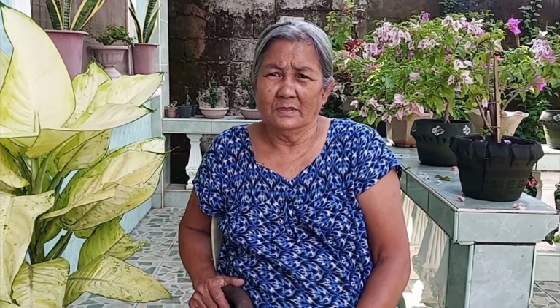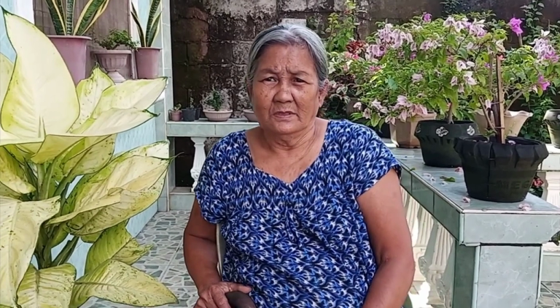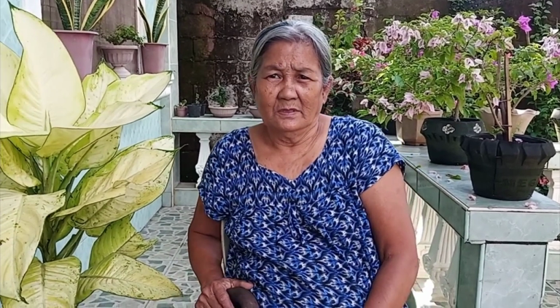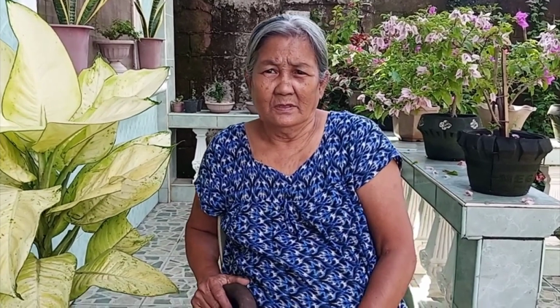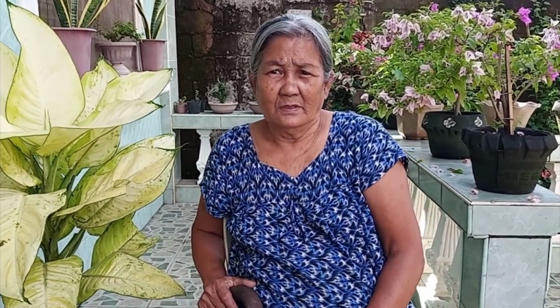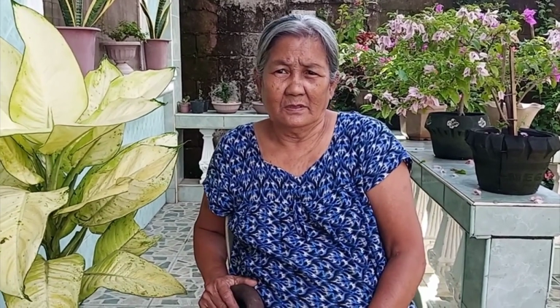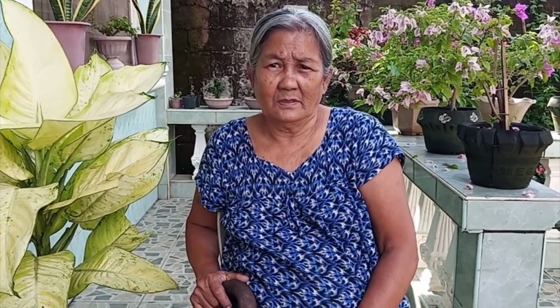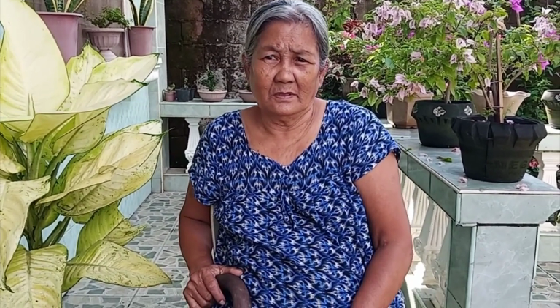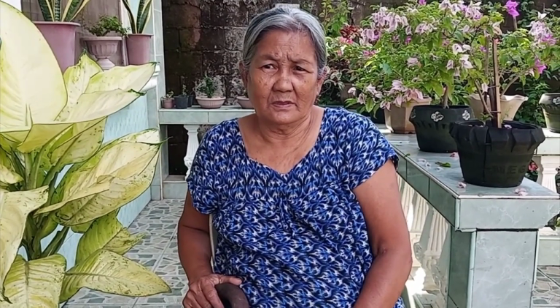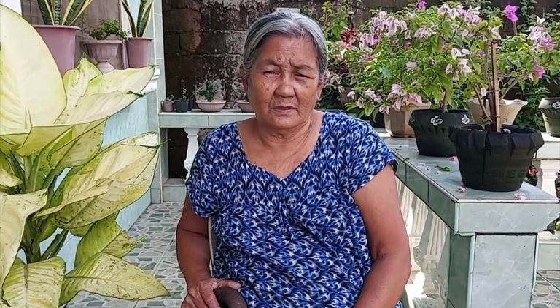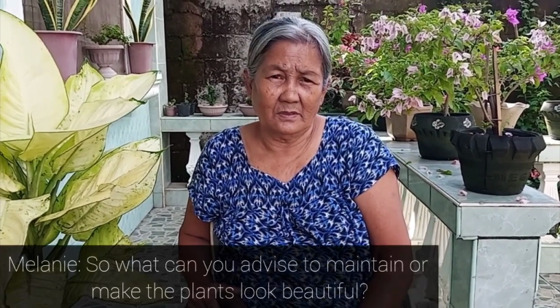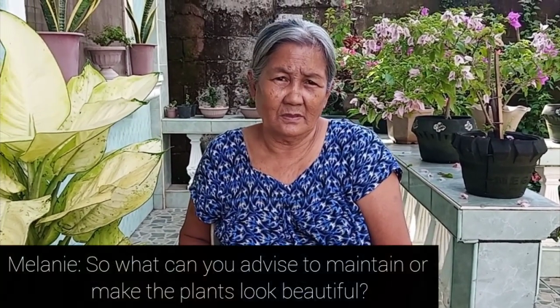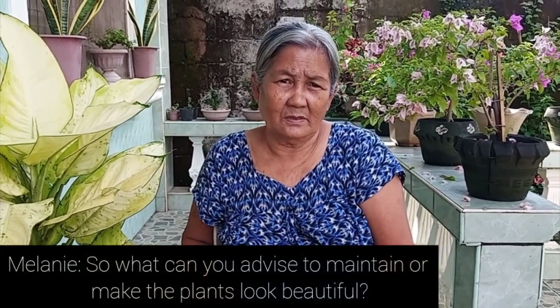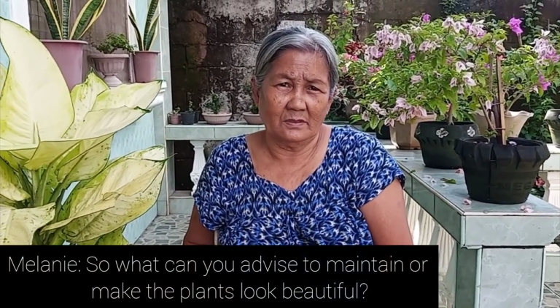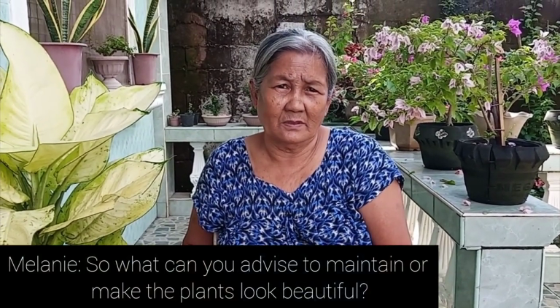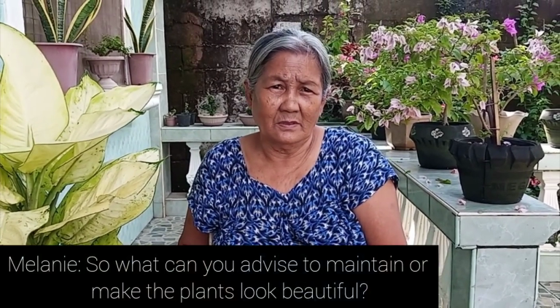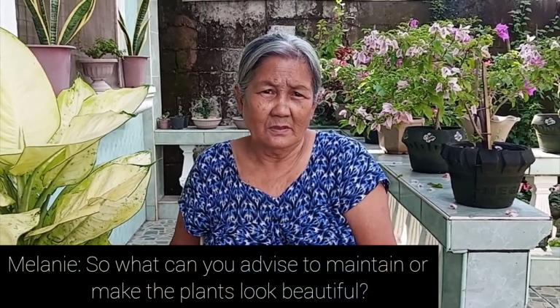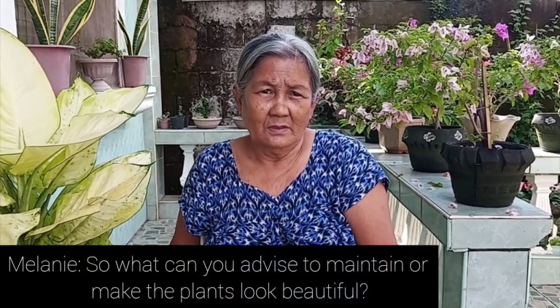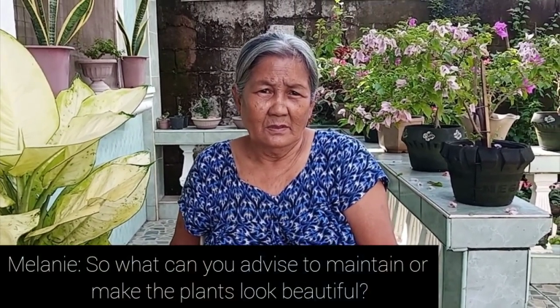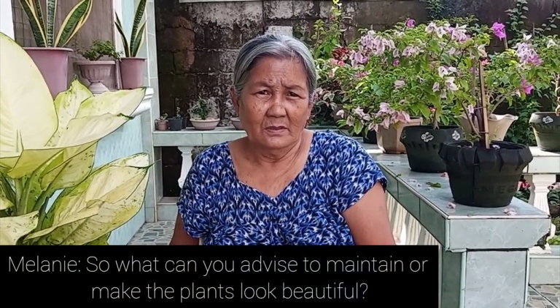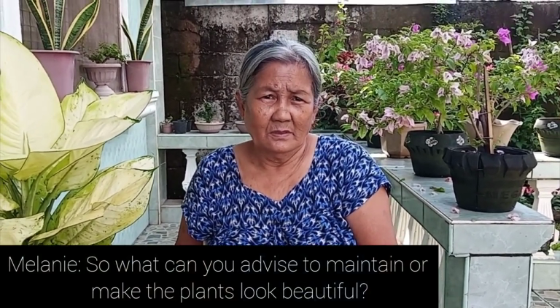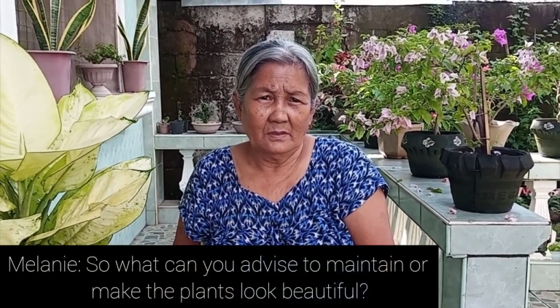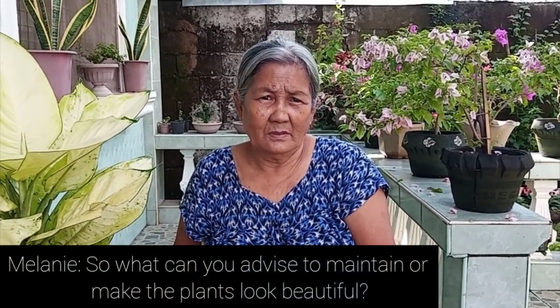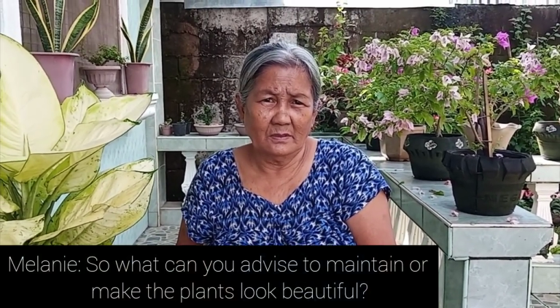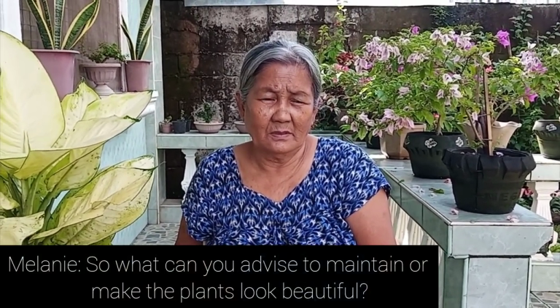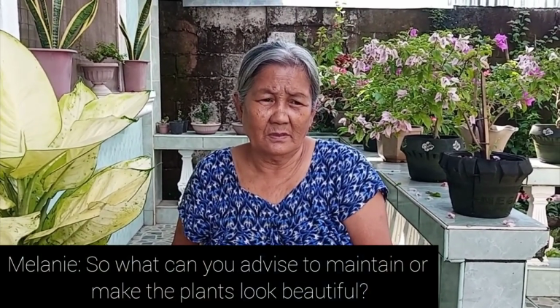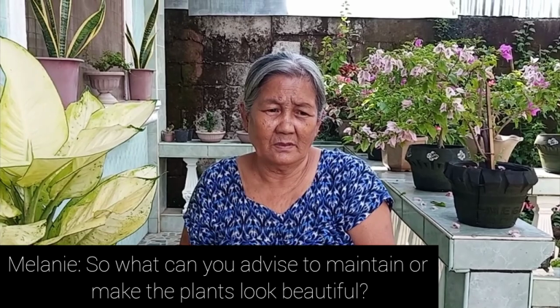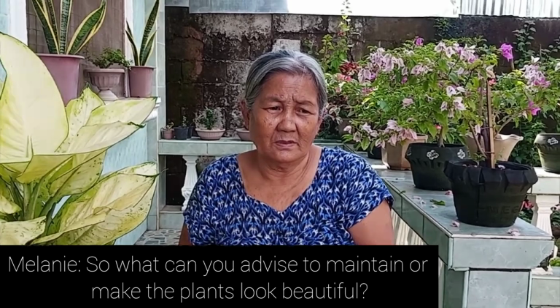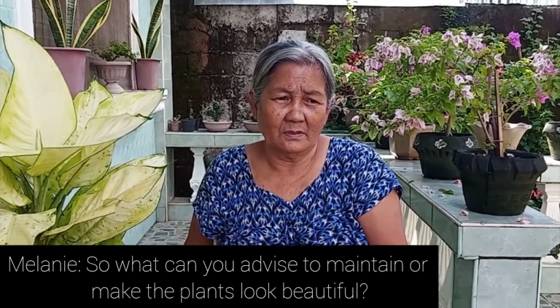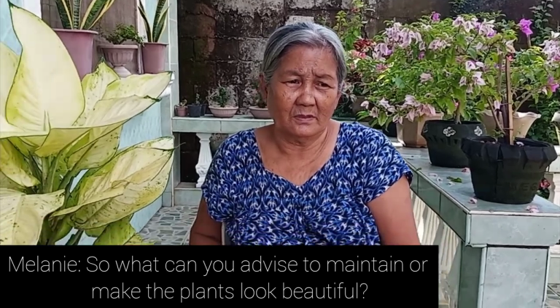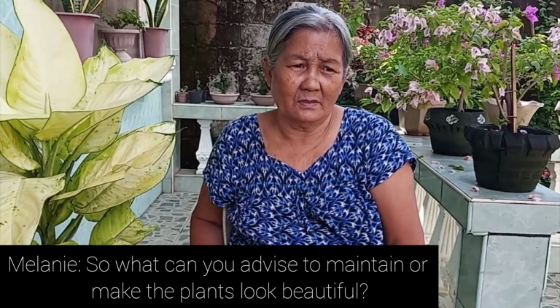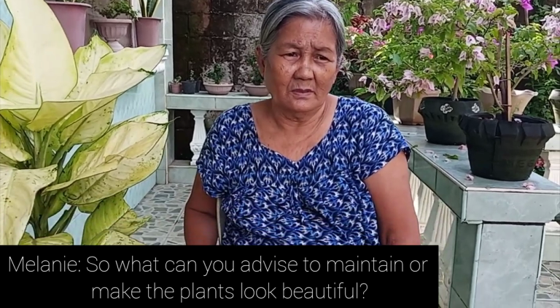Next time, she'll give advice on how to make your plants thrive.